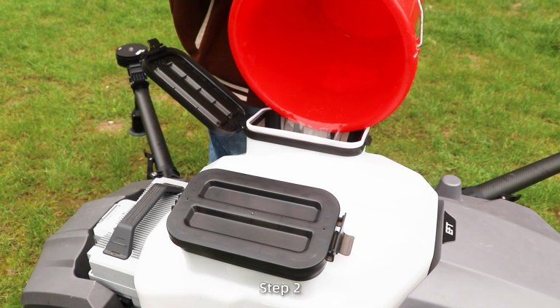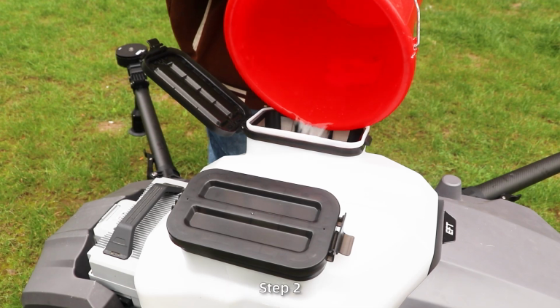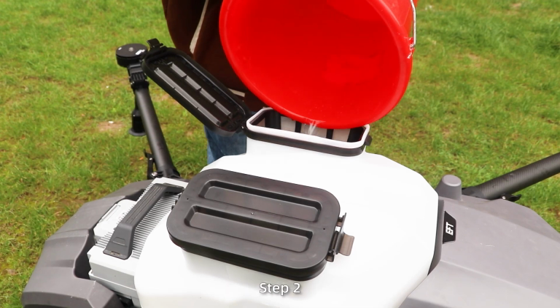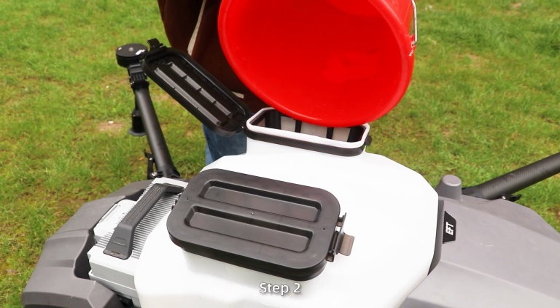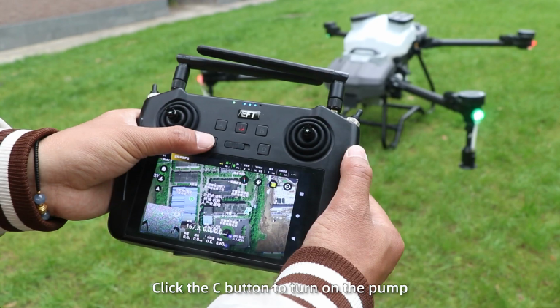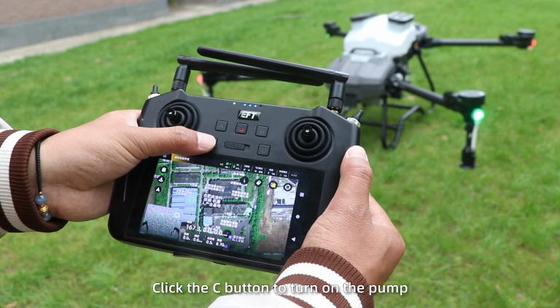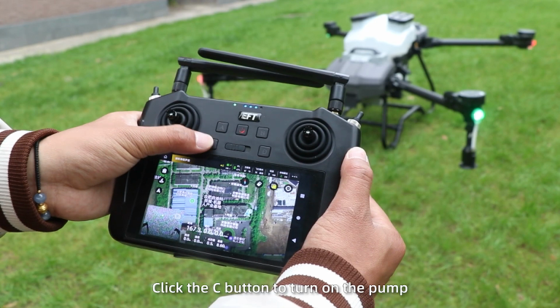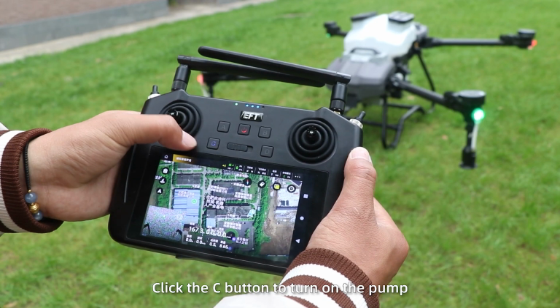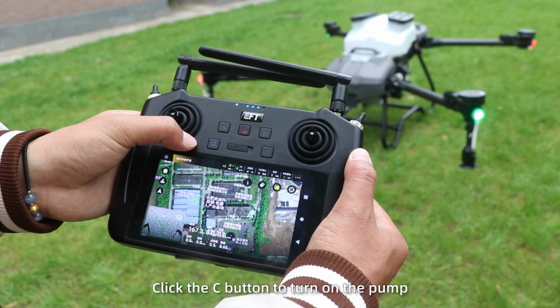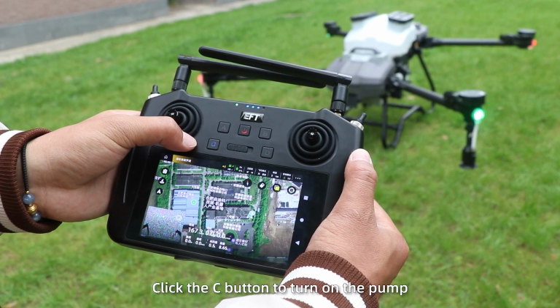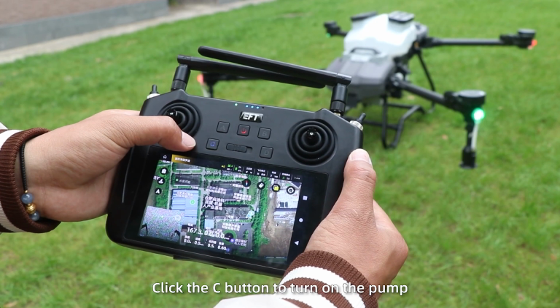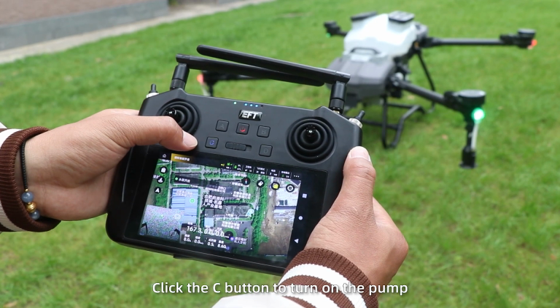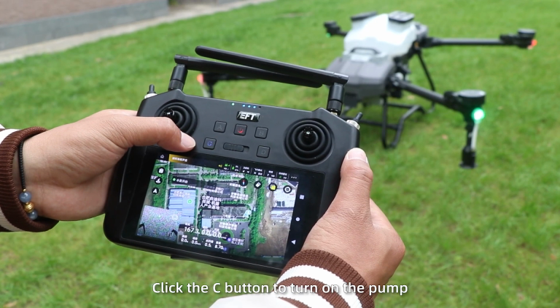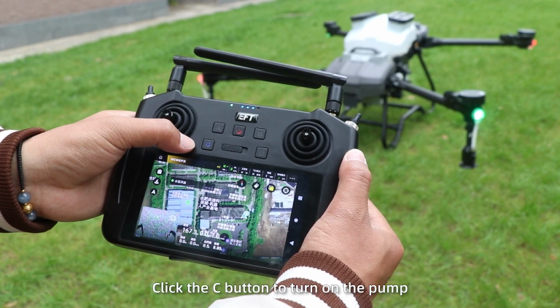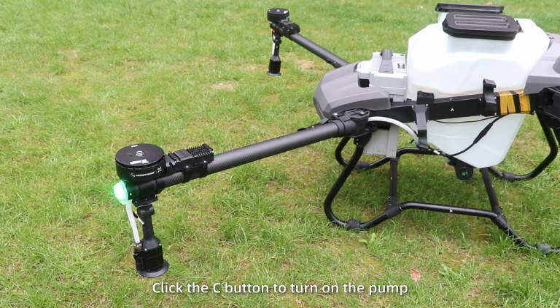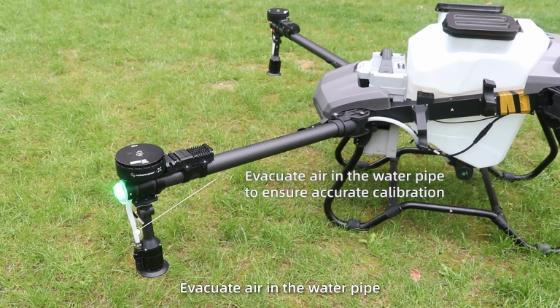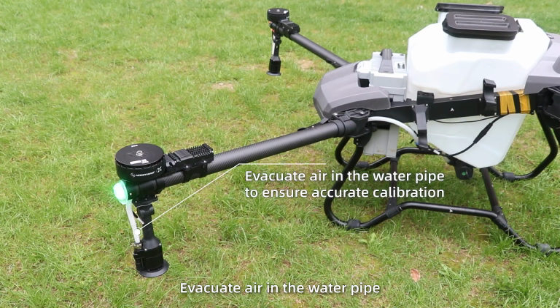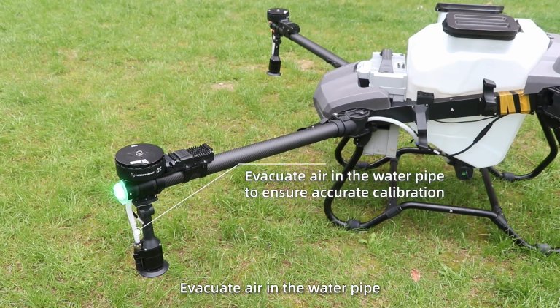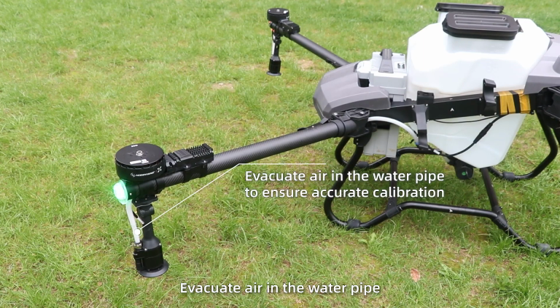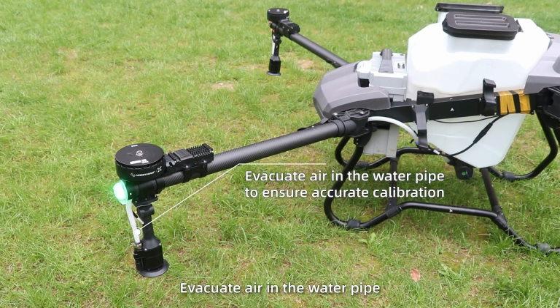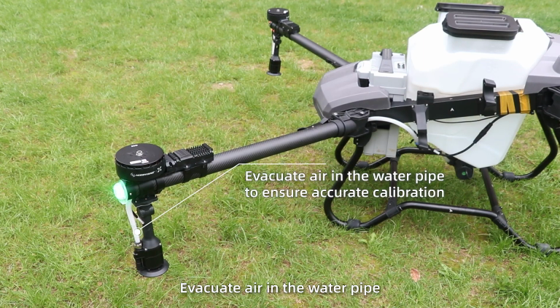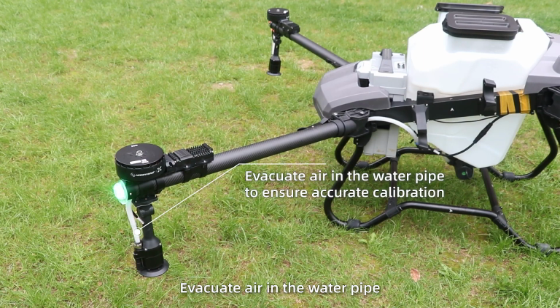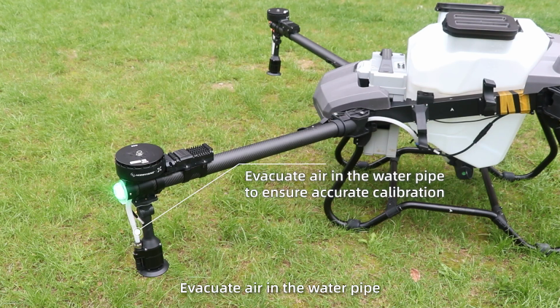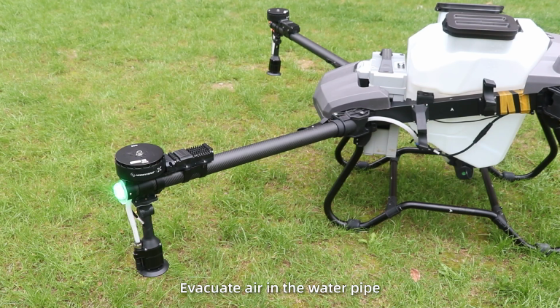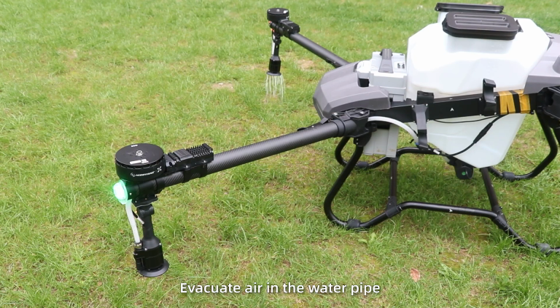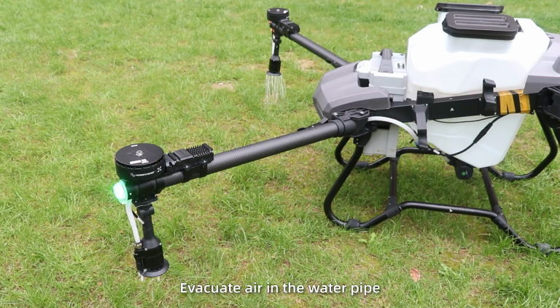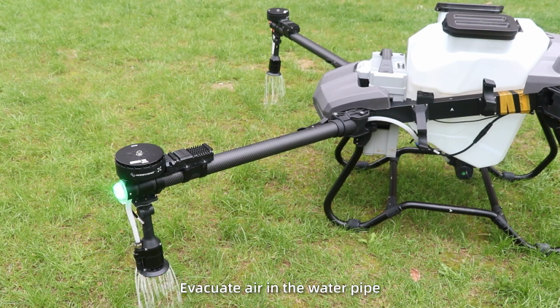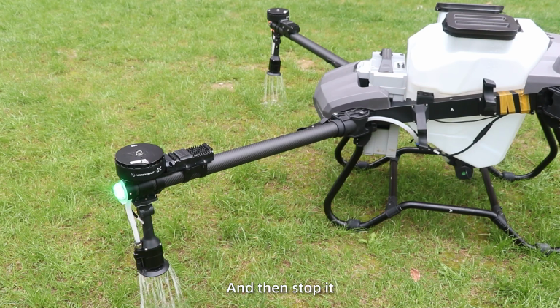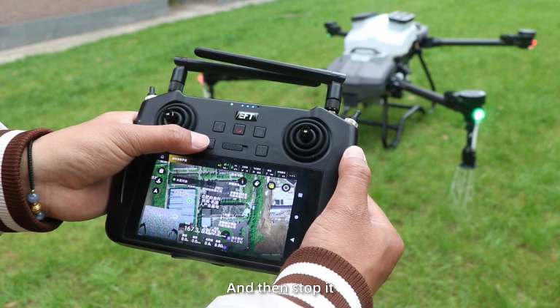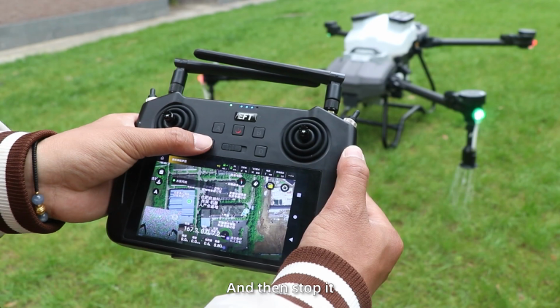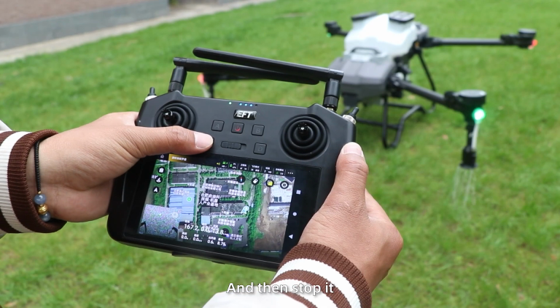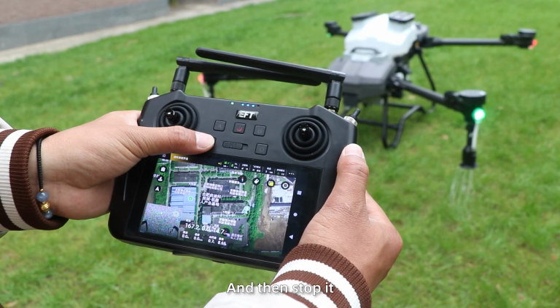Step 2. Click the C button to turn on the pump, evacuate air and water pipe, and then stop it.